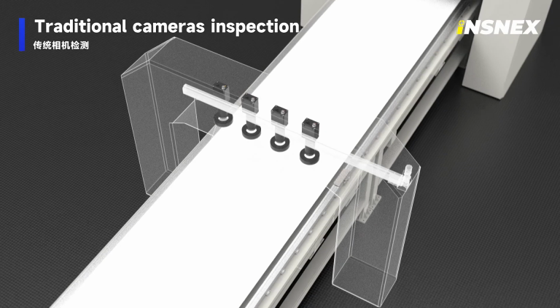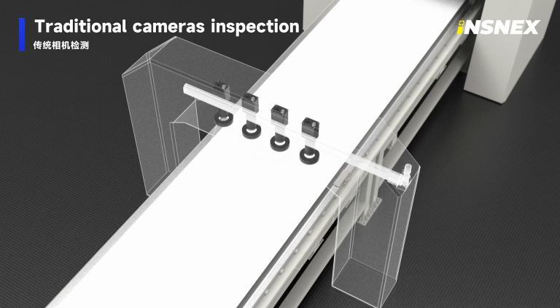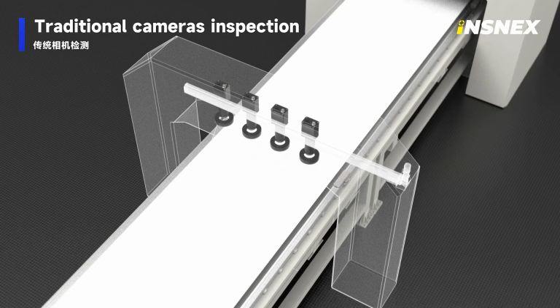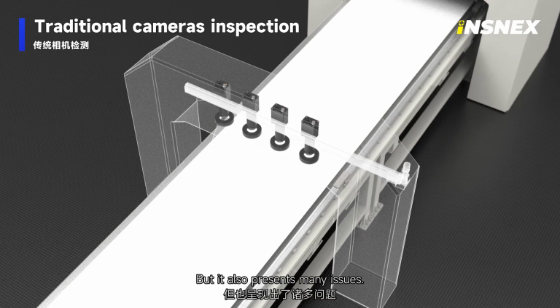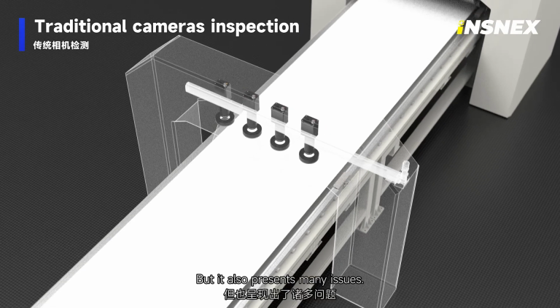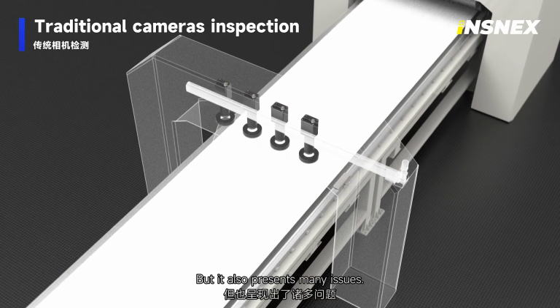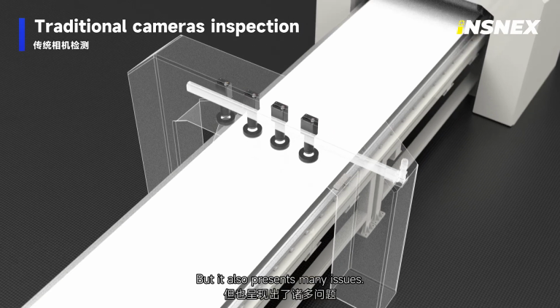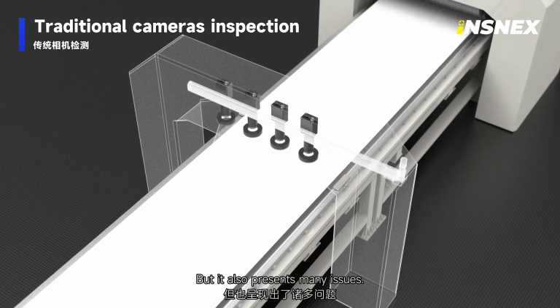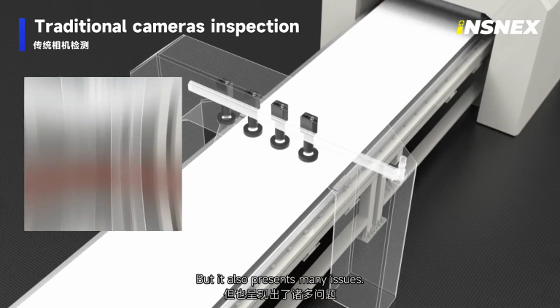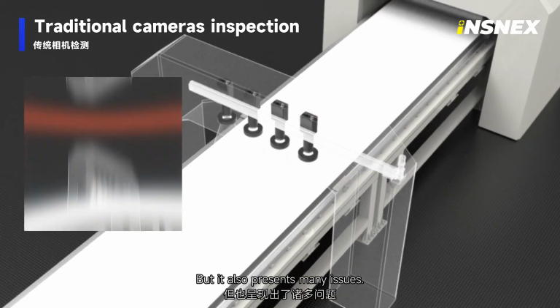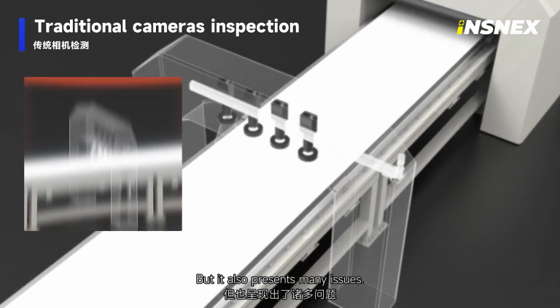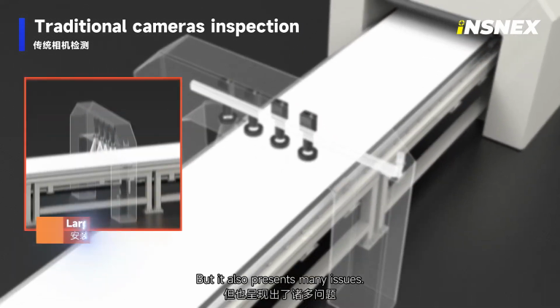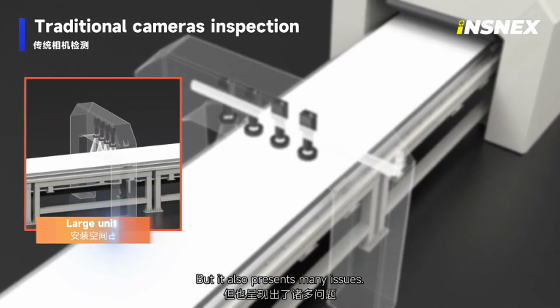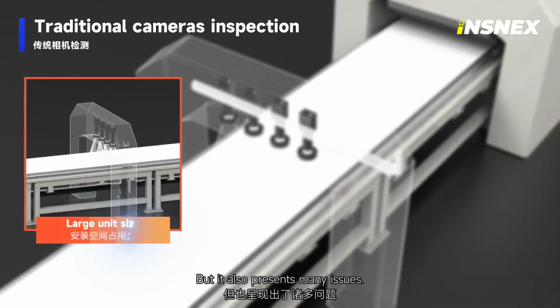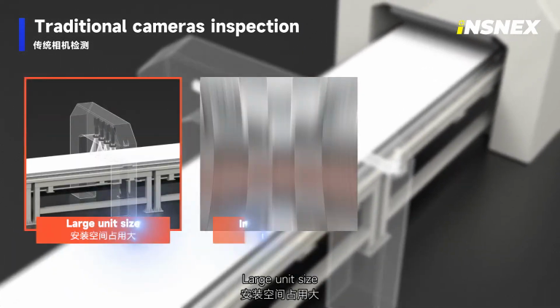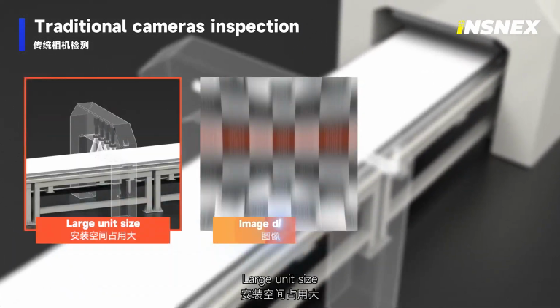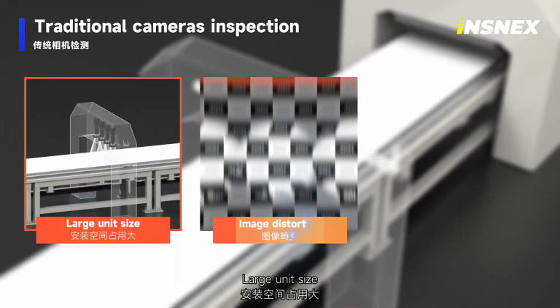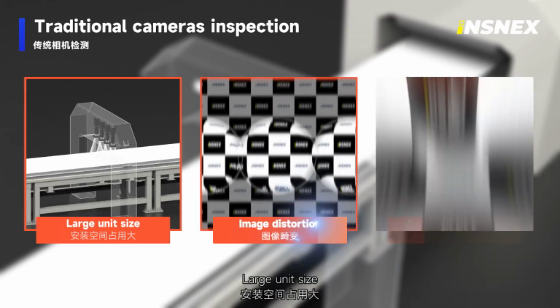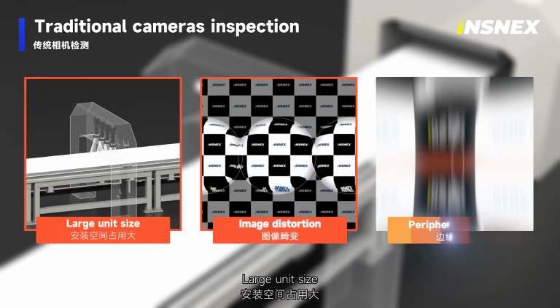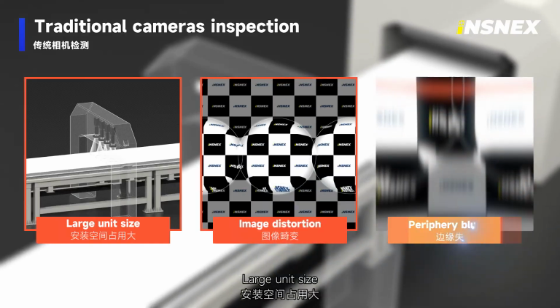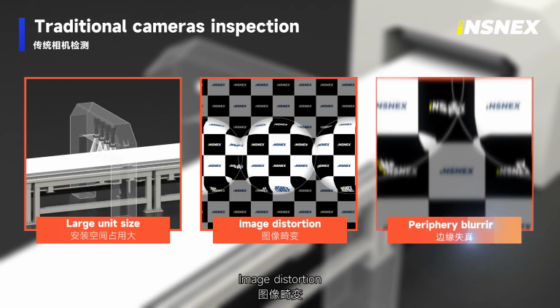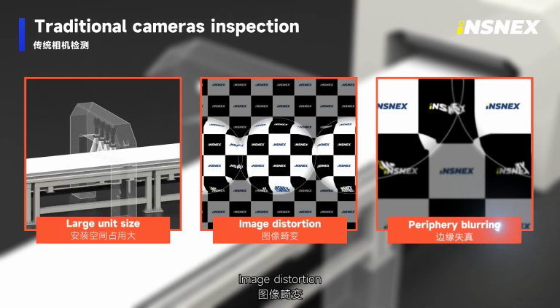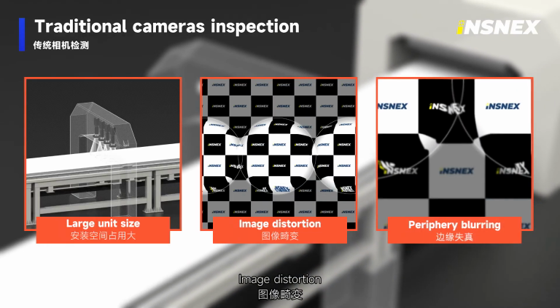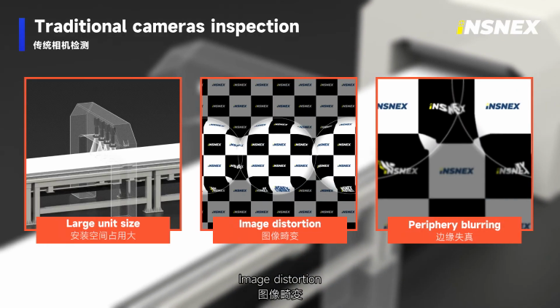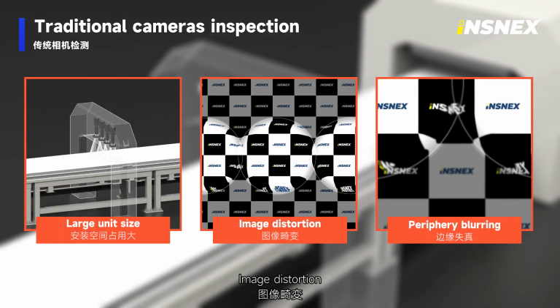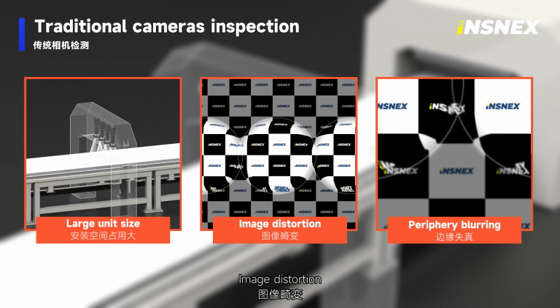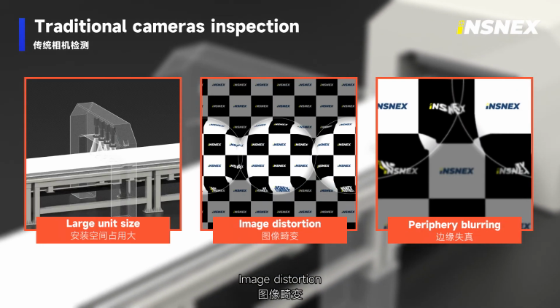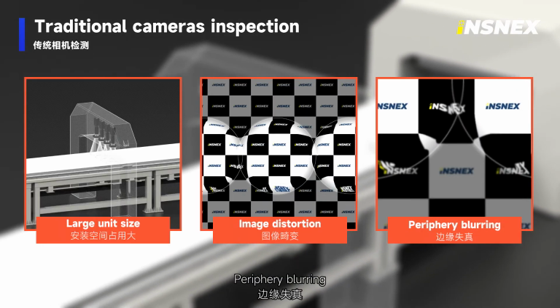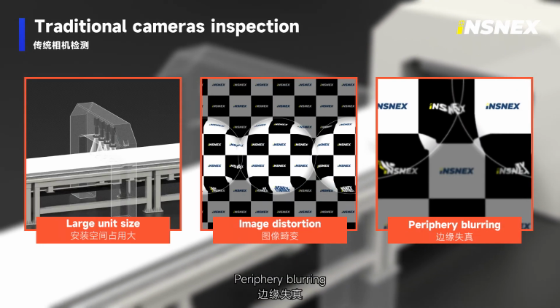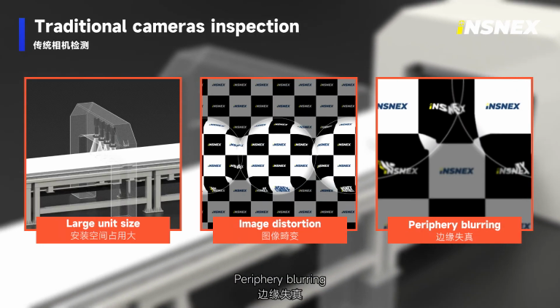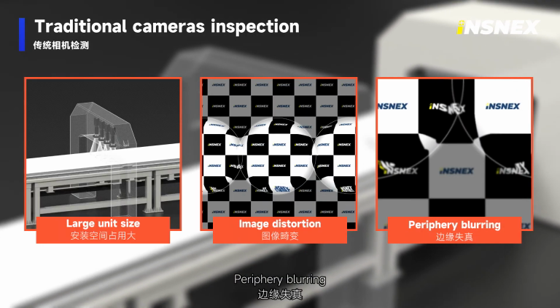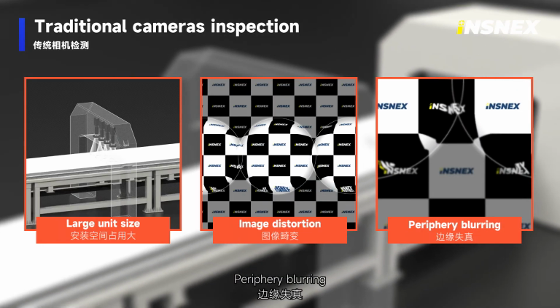But traditional cameras also present many issues: large unit size, image distortion, and periphery blurring.